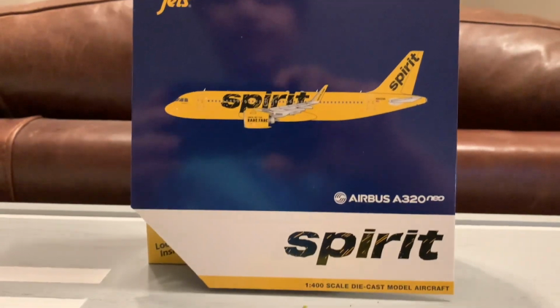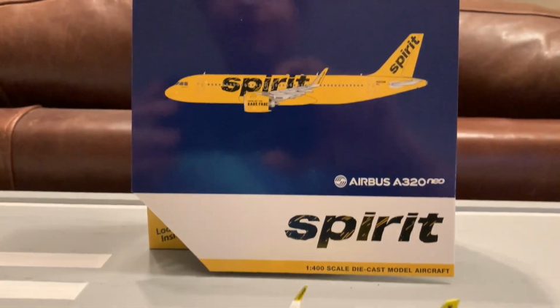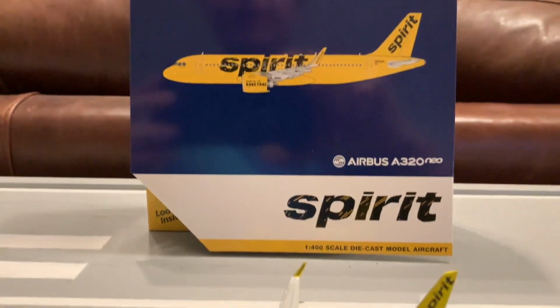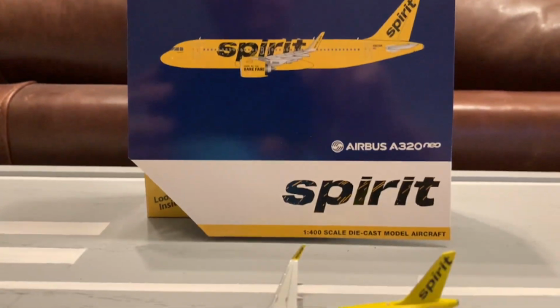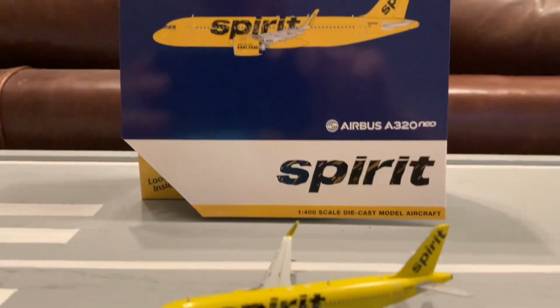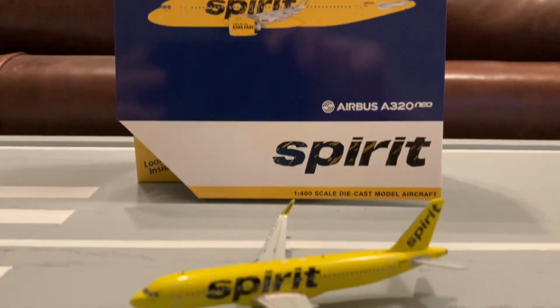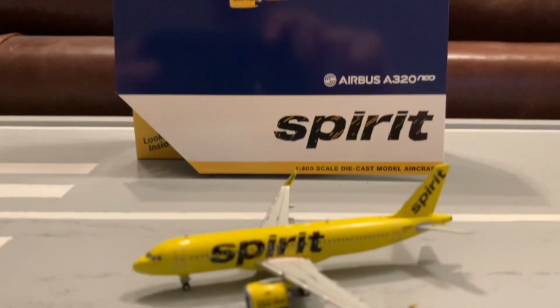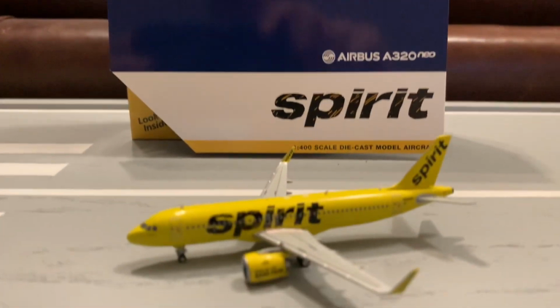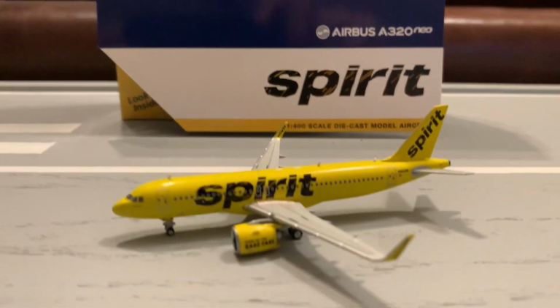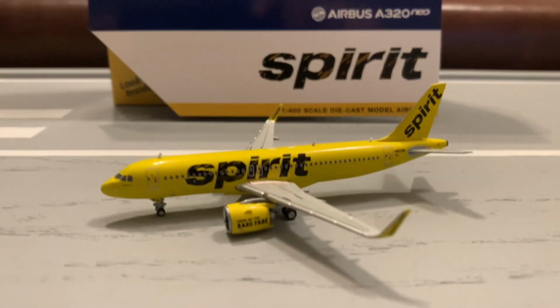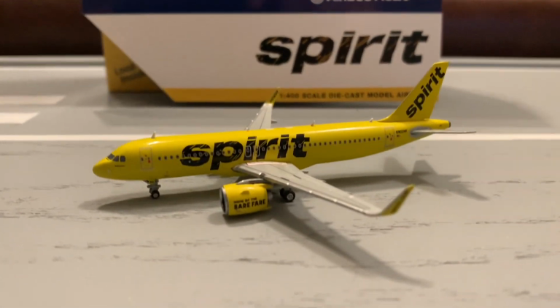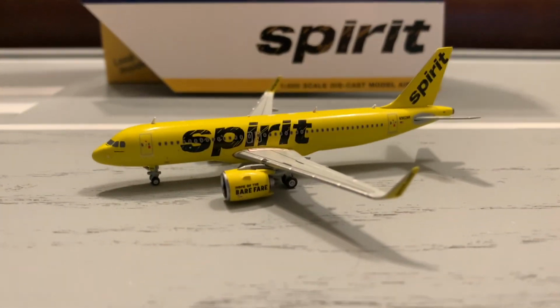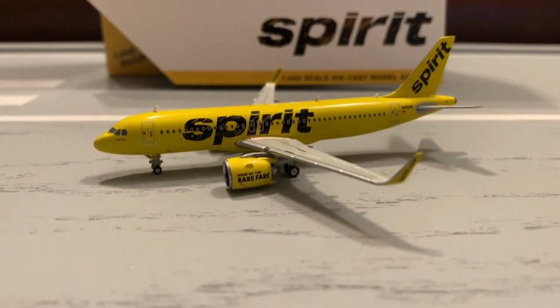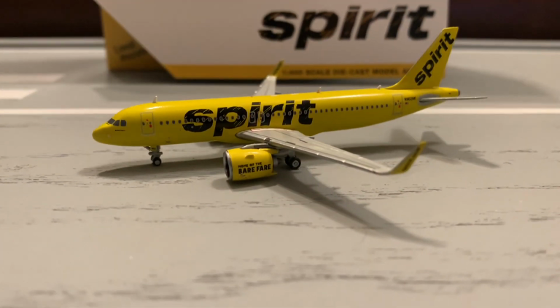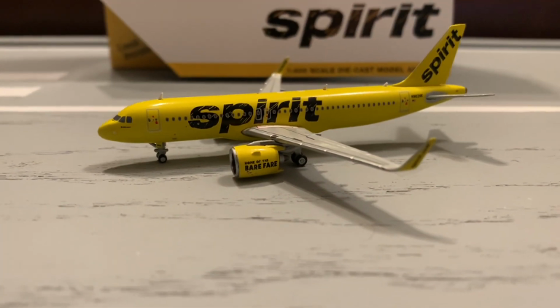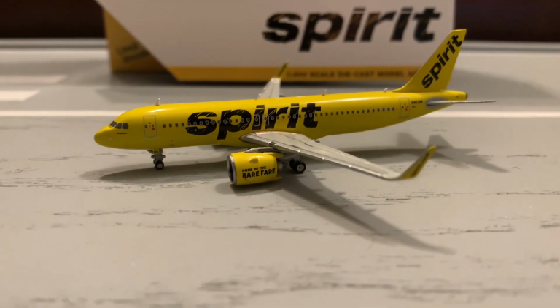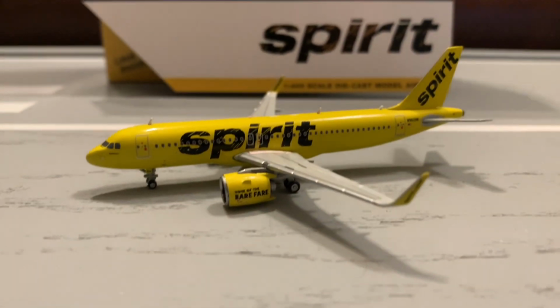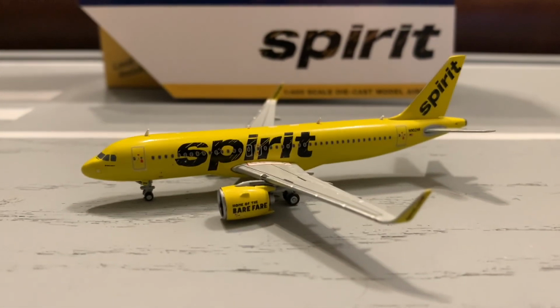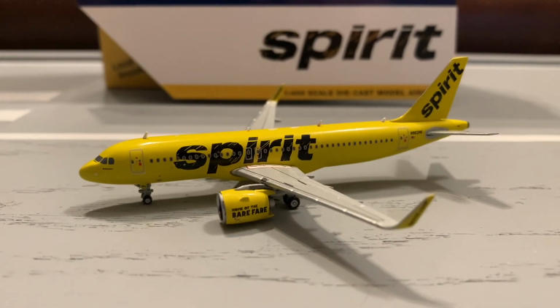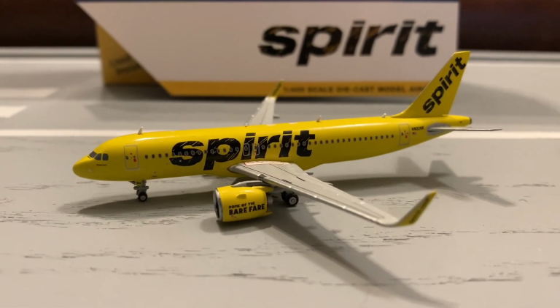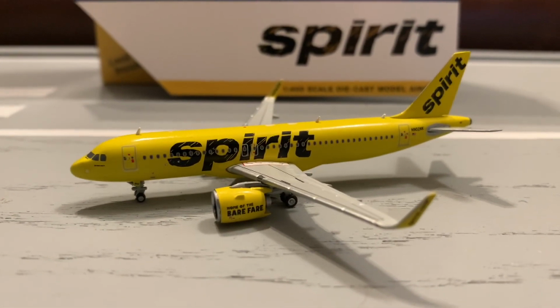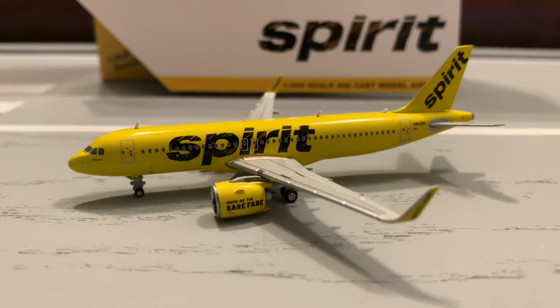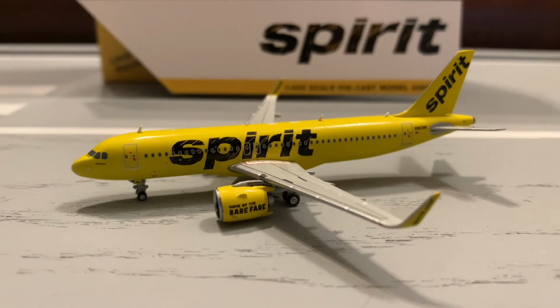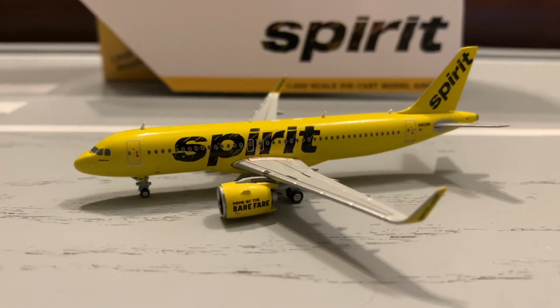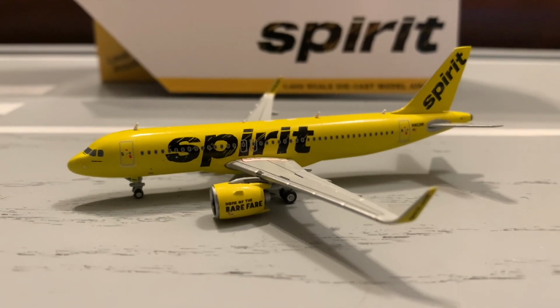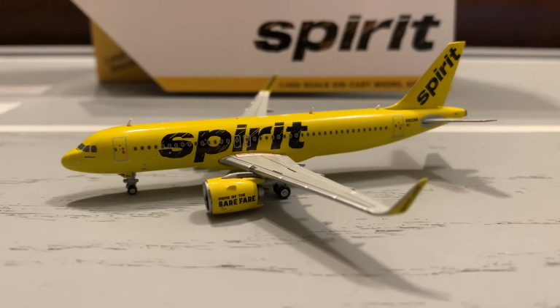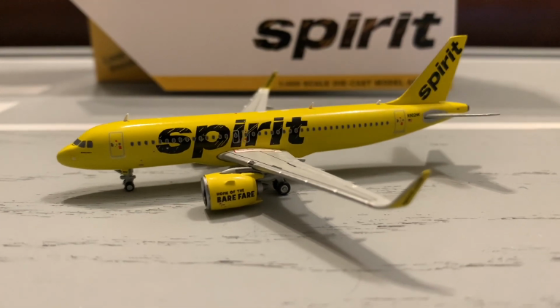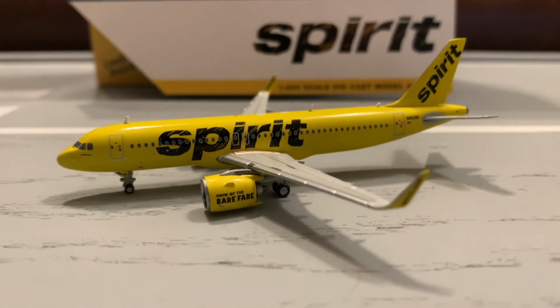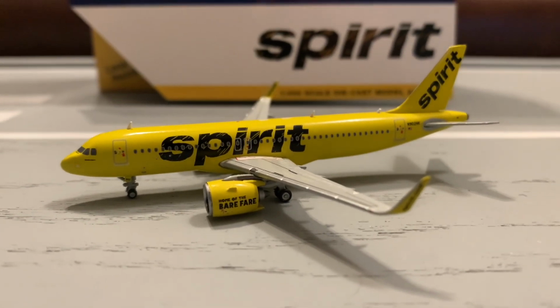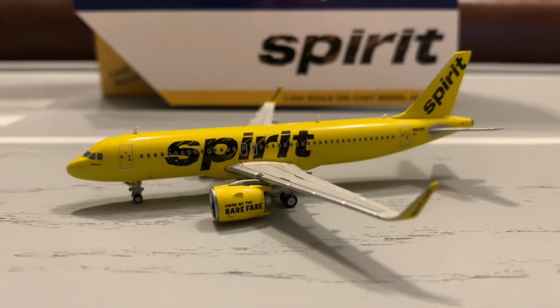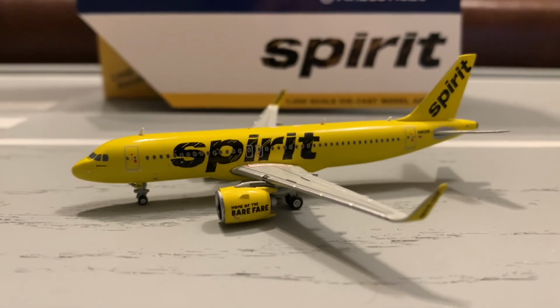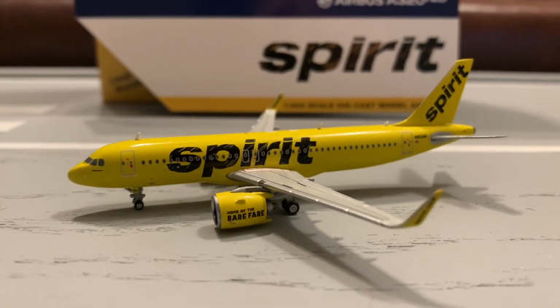I just received this model today along with two other models from December releases. I did make reviews on the other two, so feel free to go check them out when you have available time.